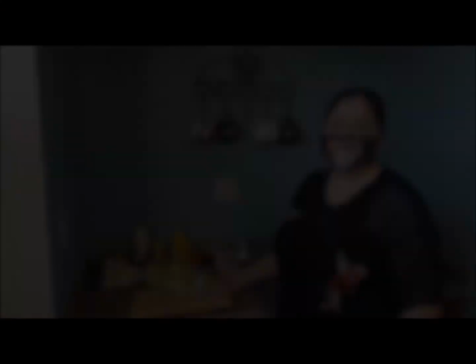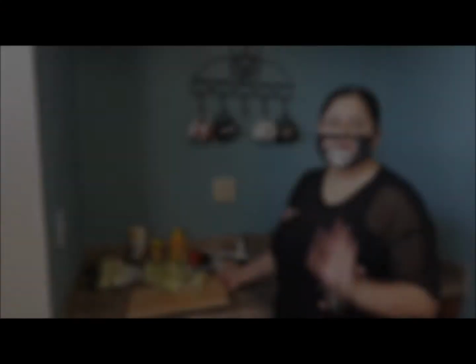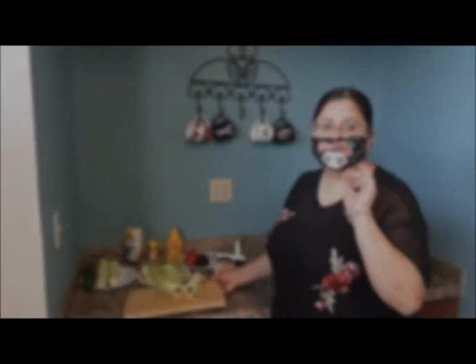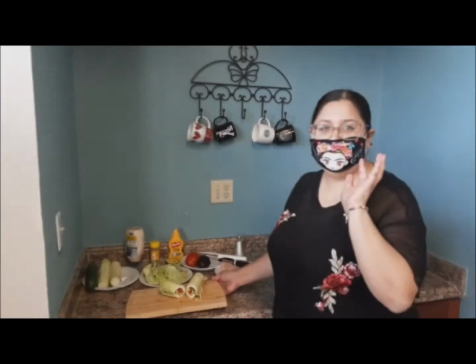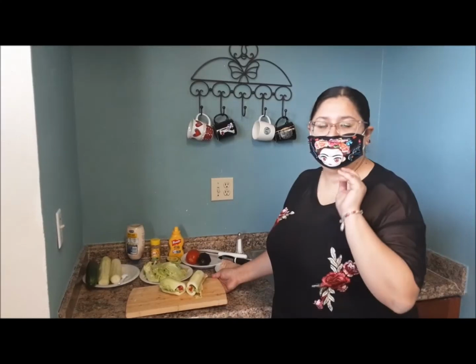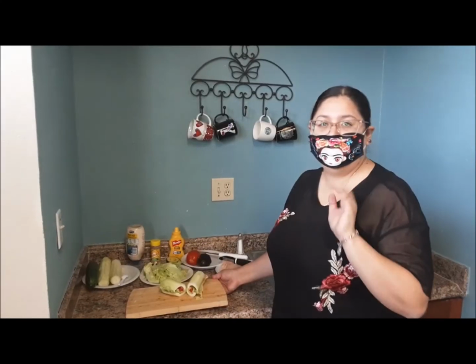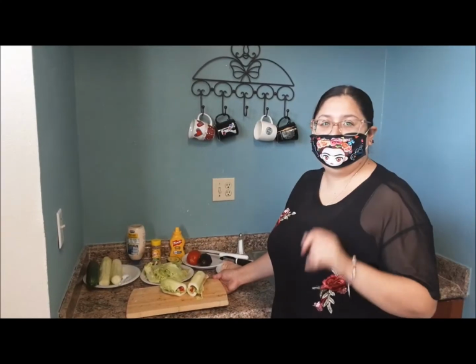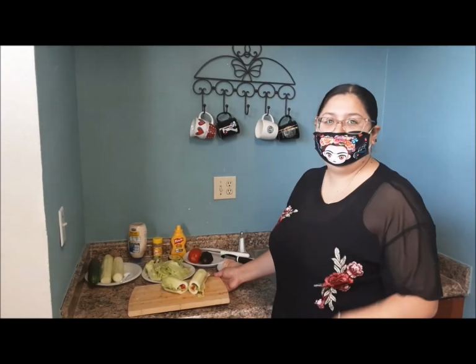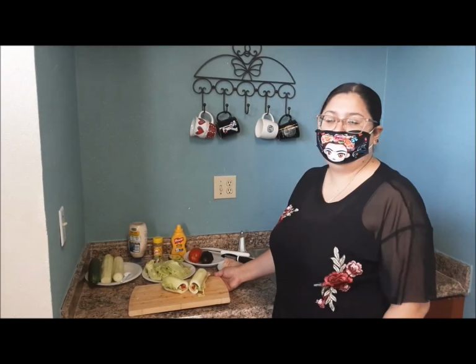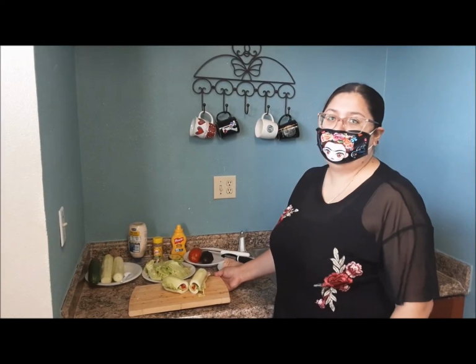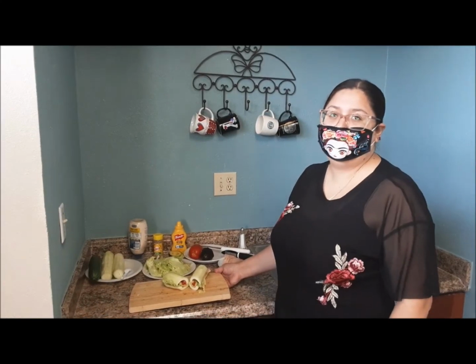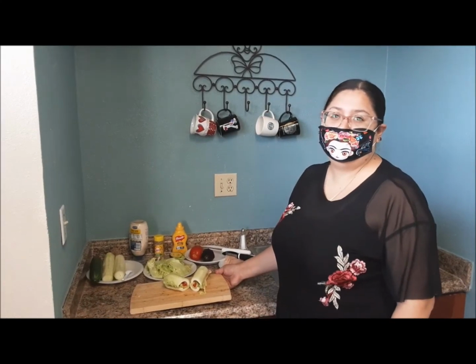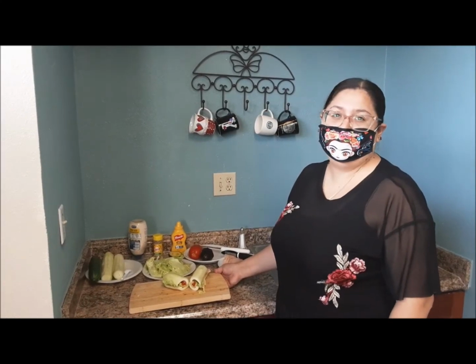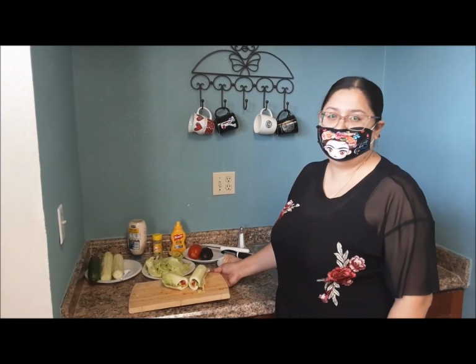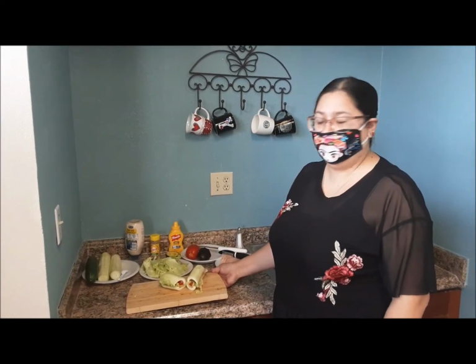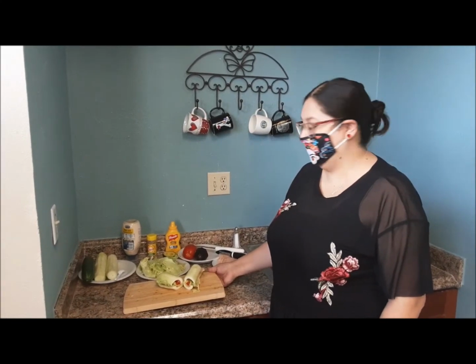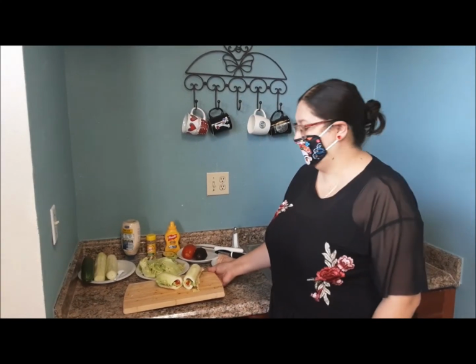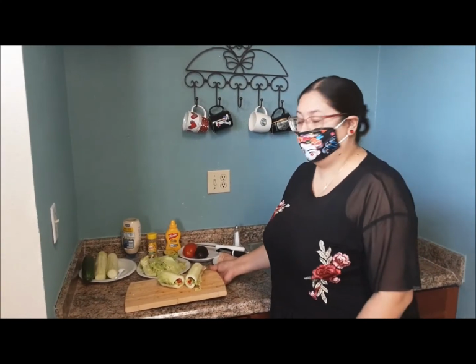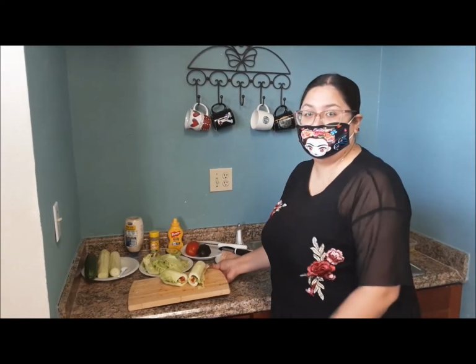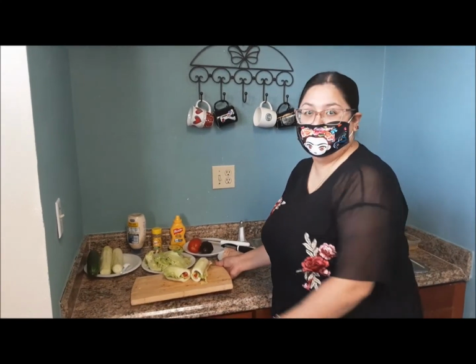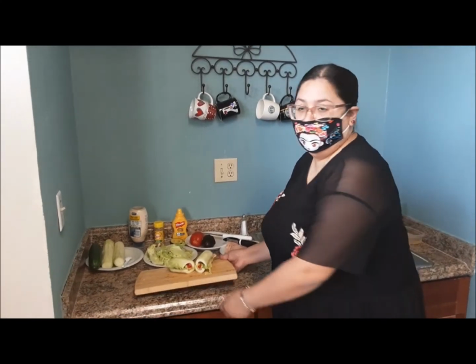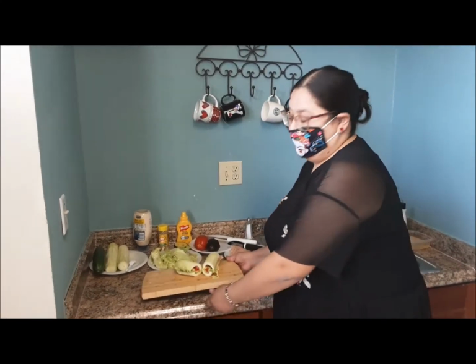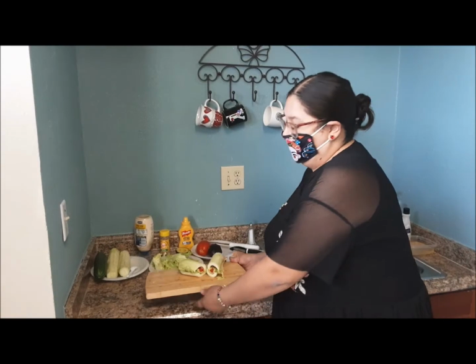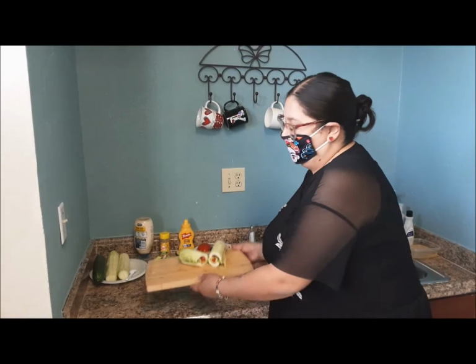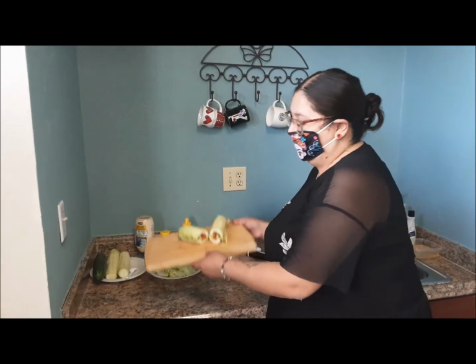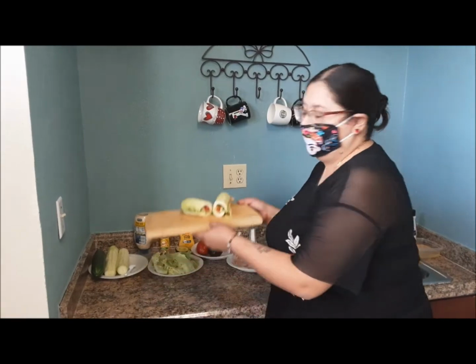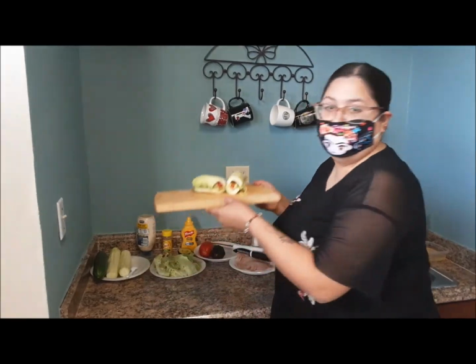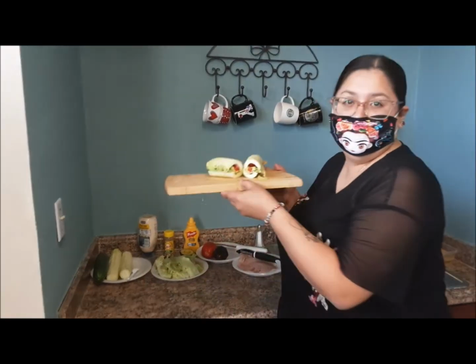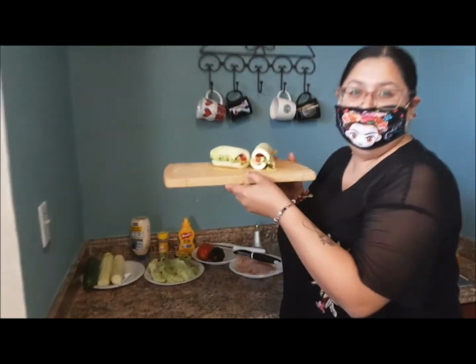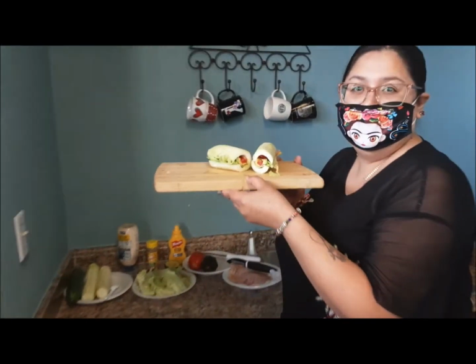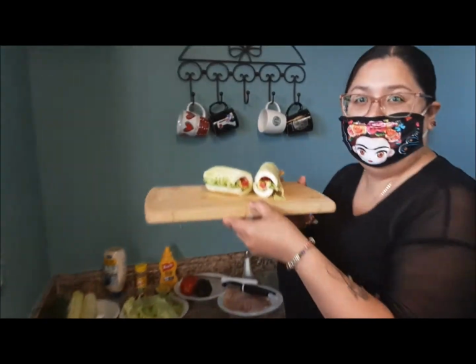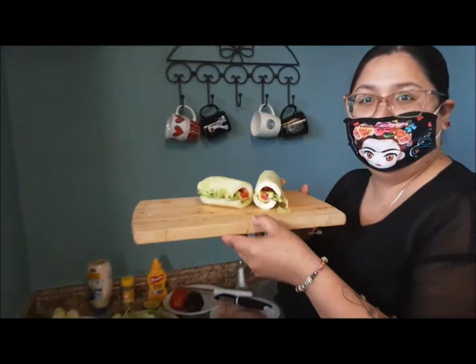Hello, my name is Maria. I'm from Claremont SDS and I'm going to show you guys how to do the cucumber sandwiches.